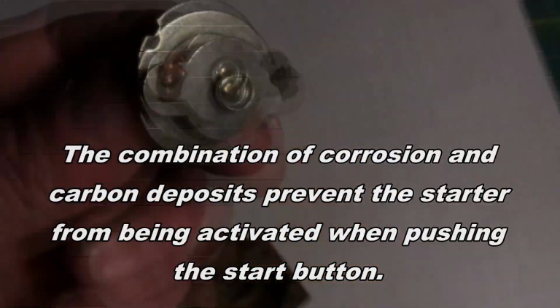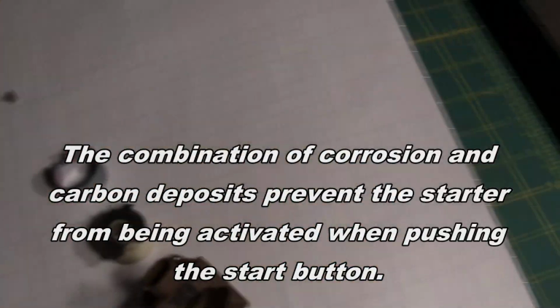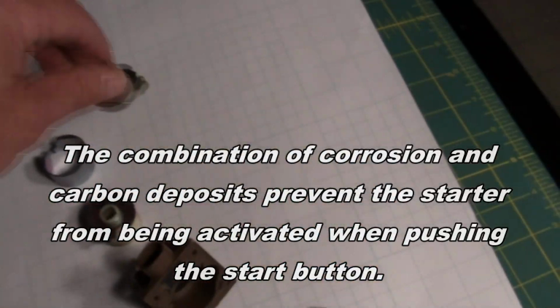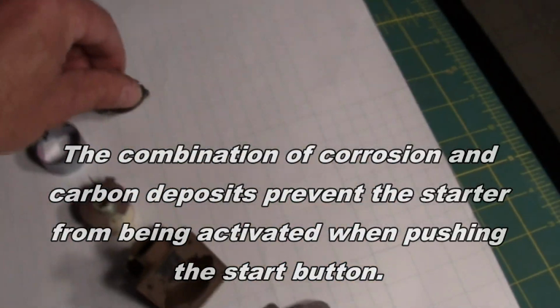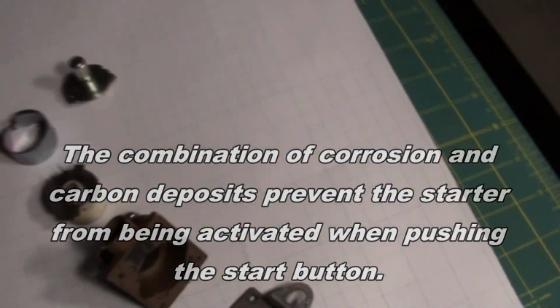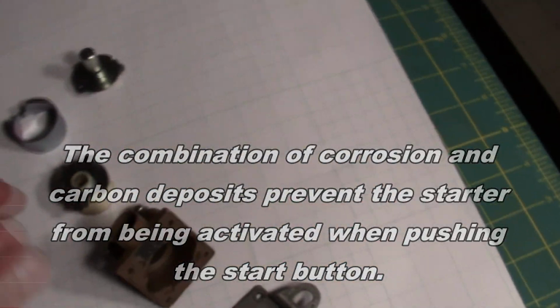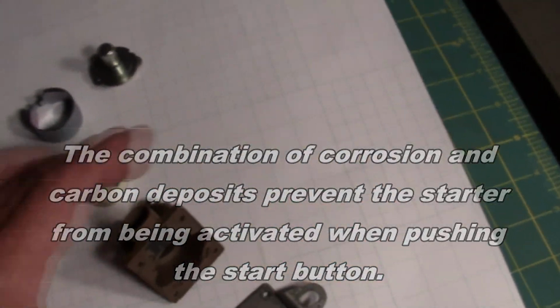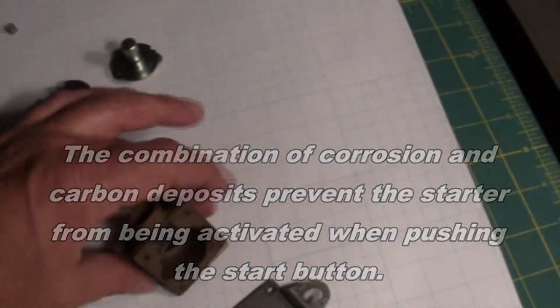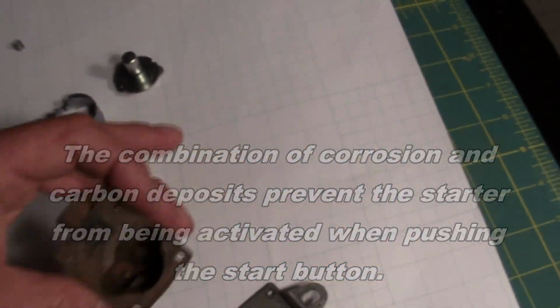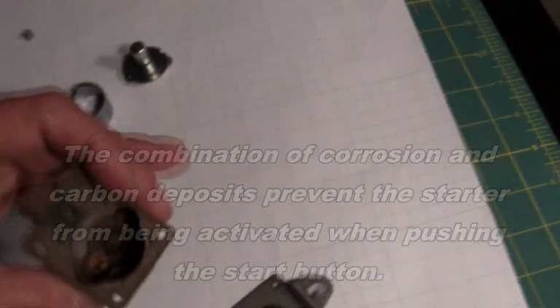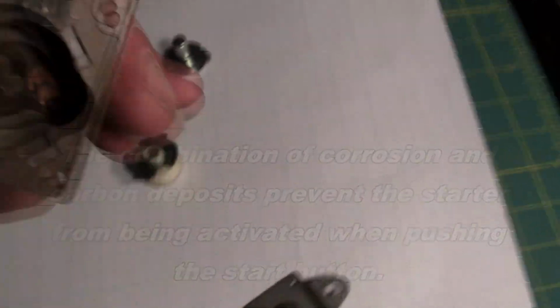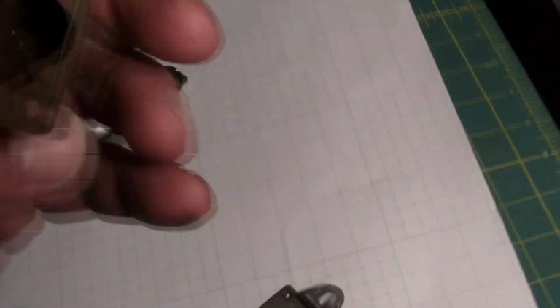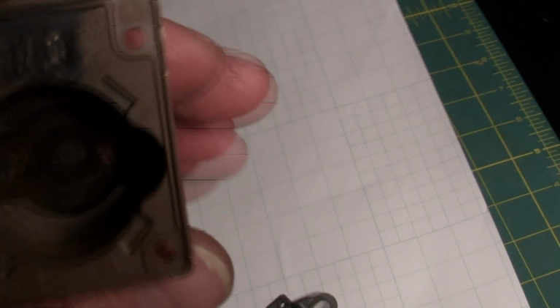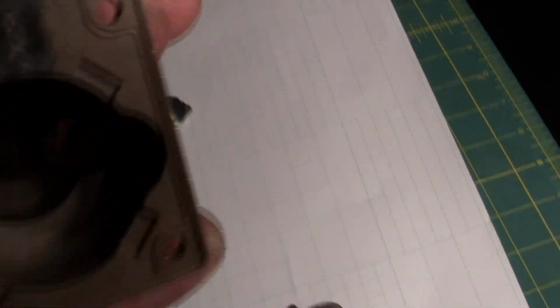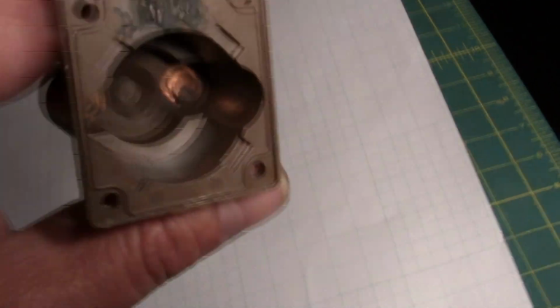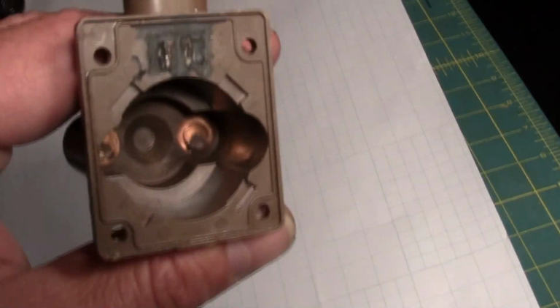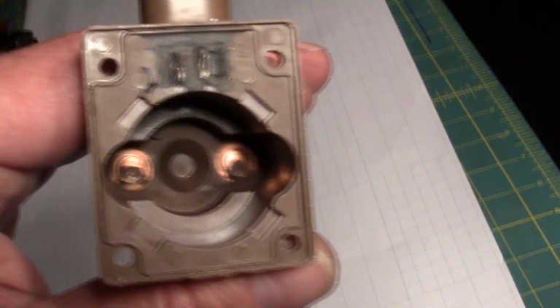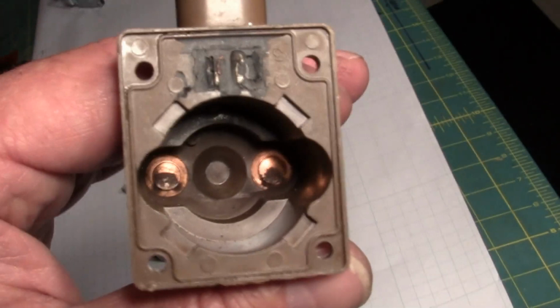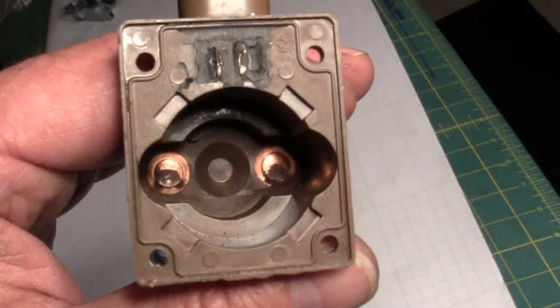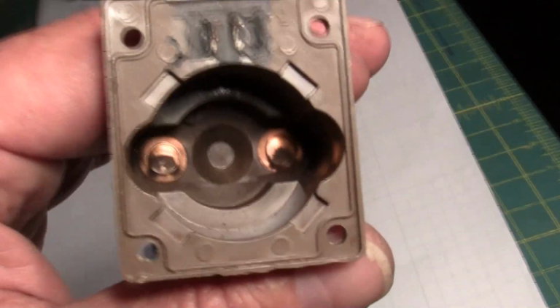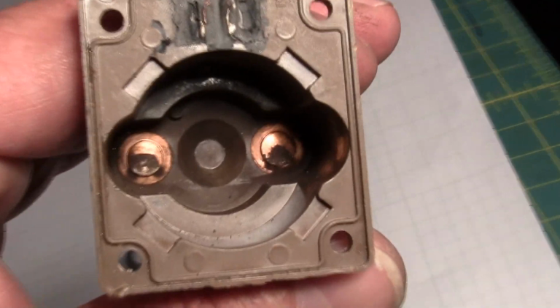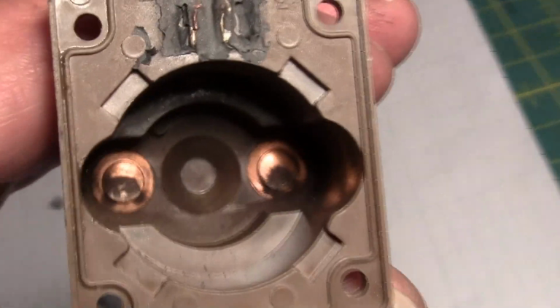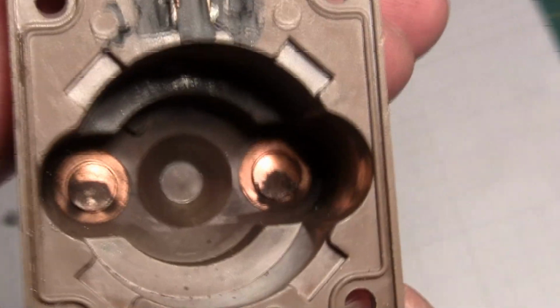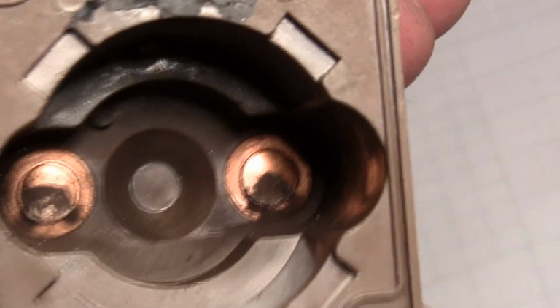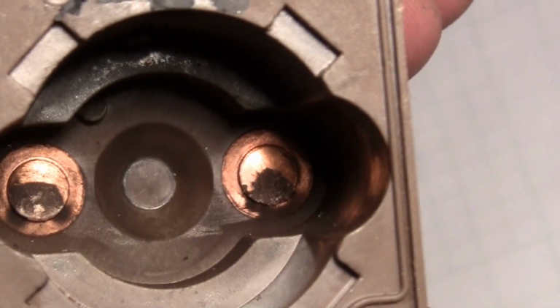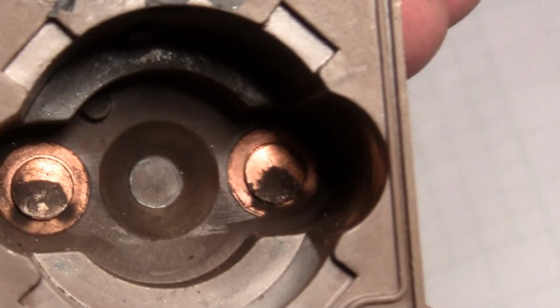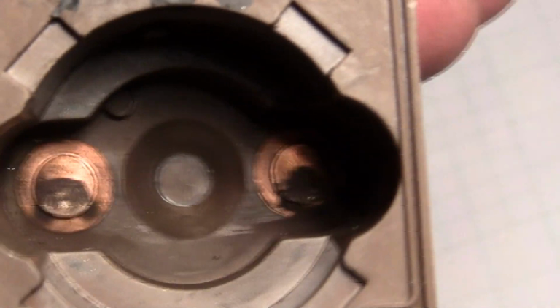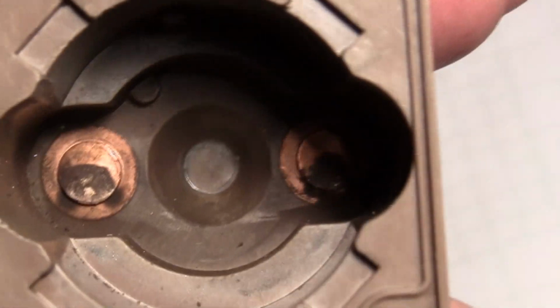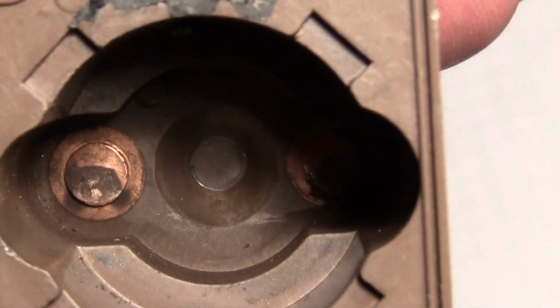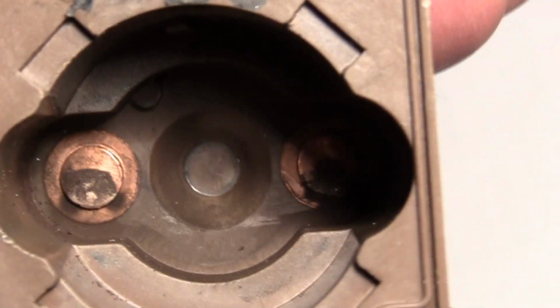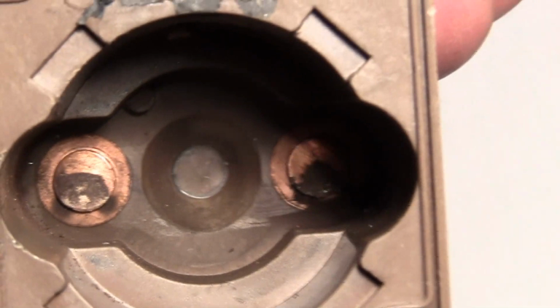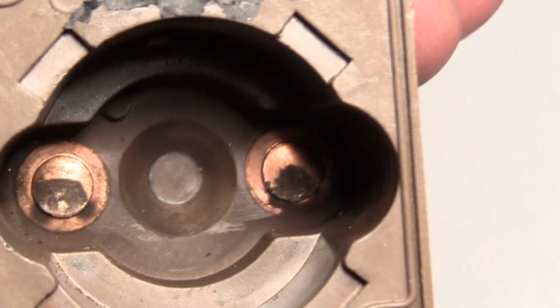The other component to that would be here — as you can see the arcing in there.